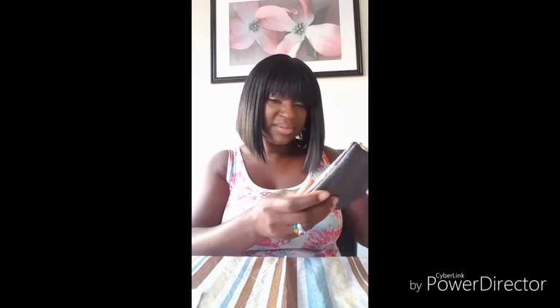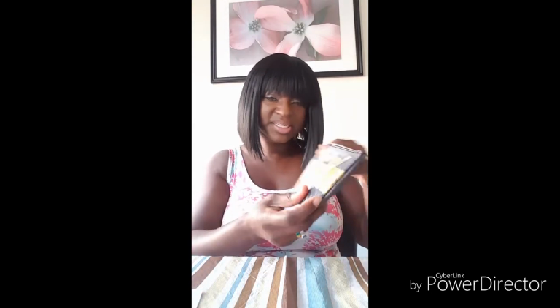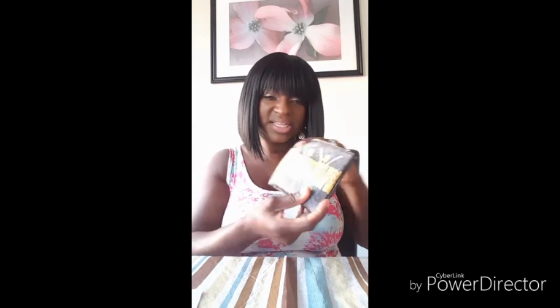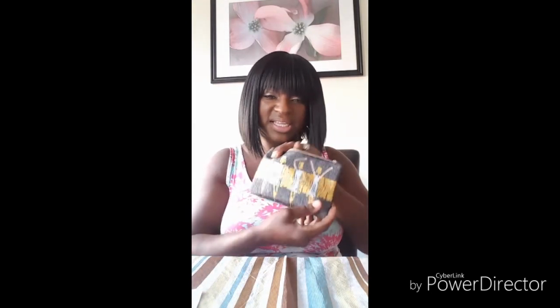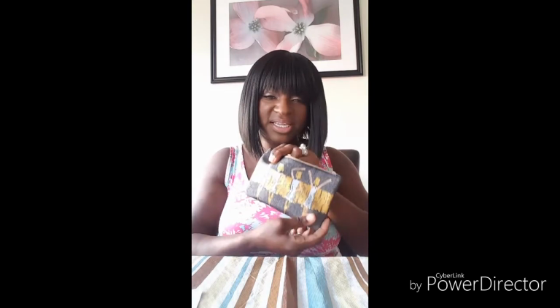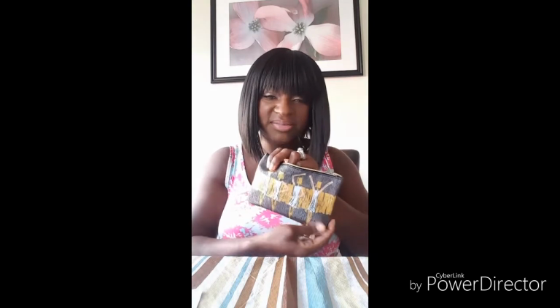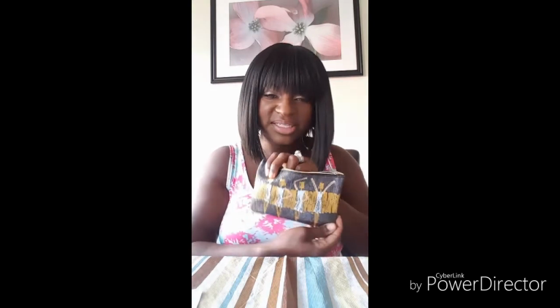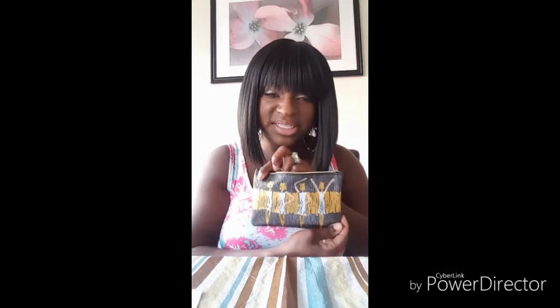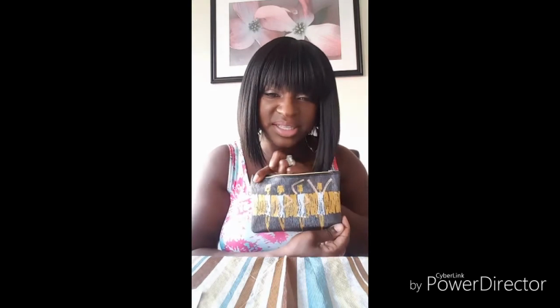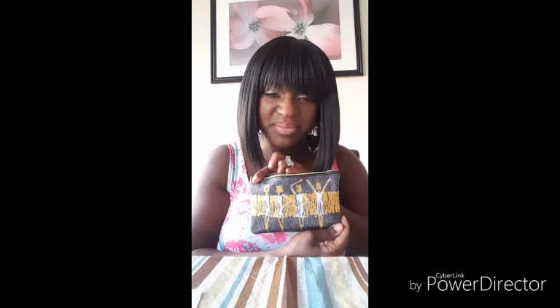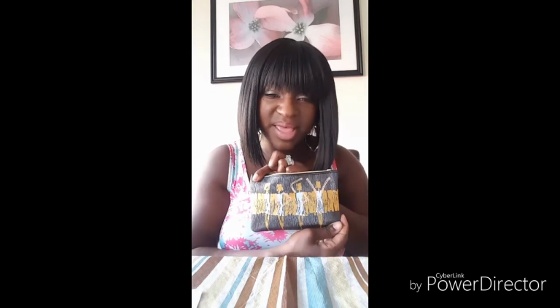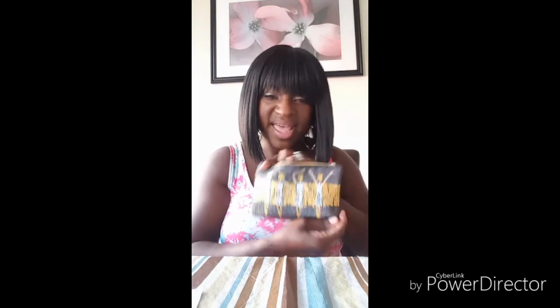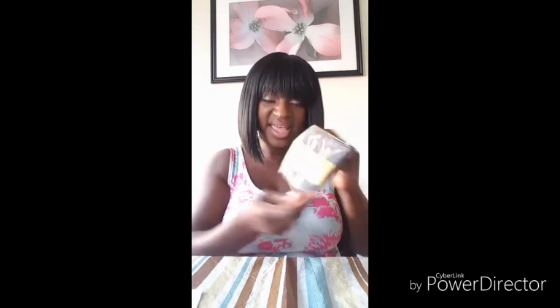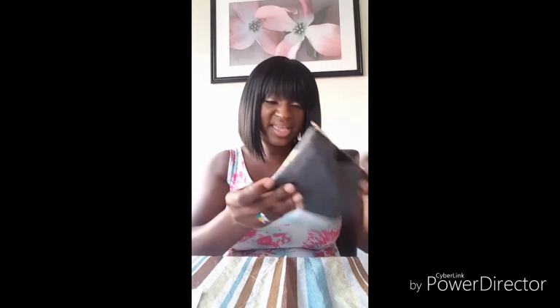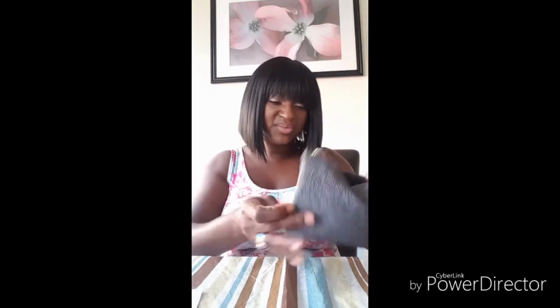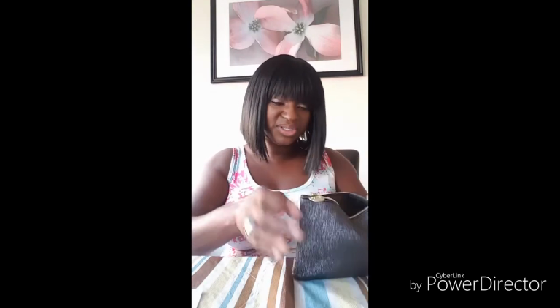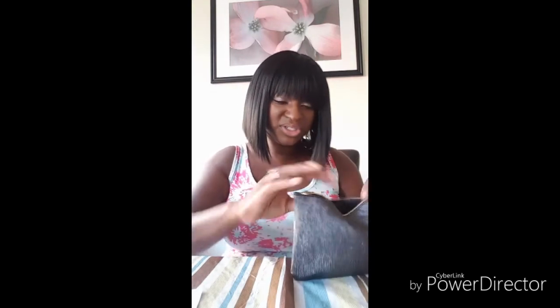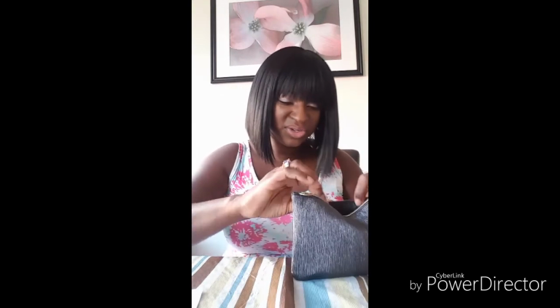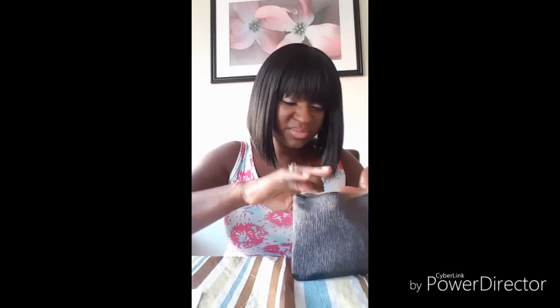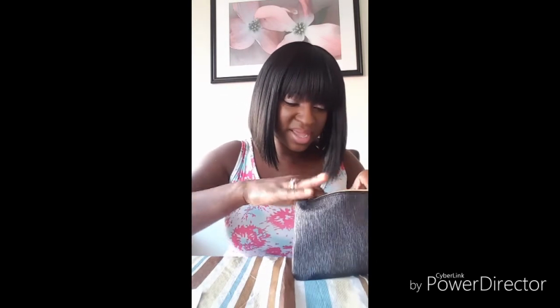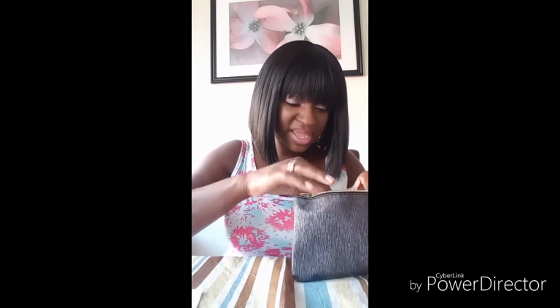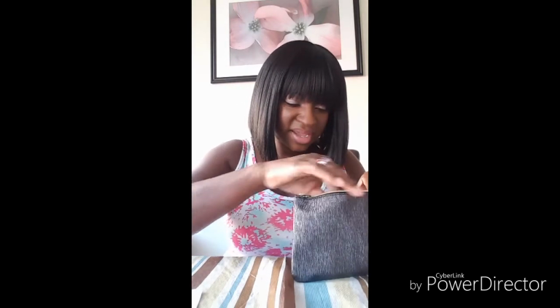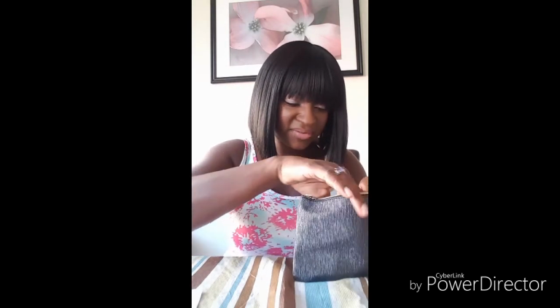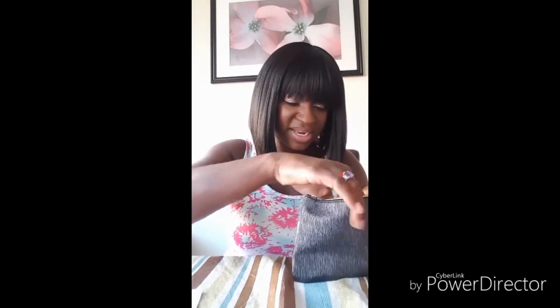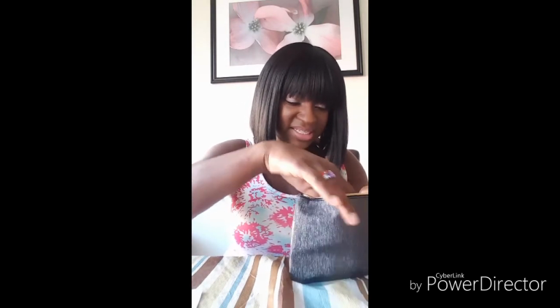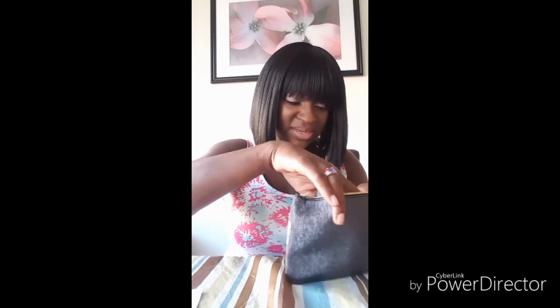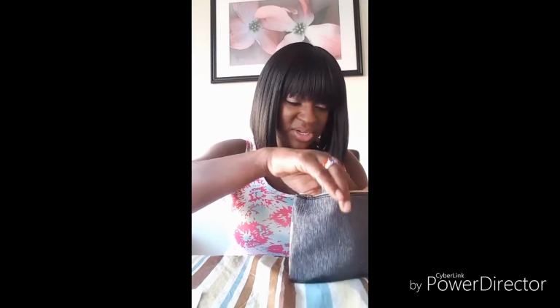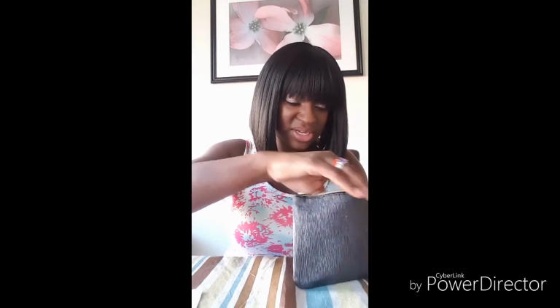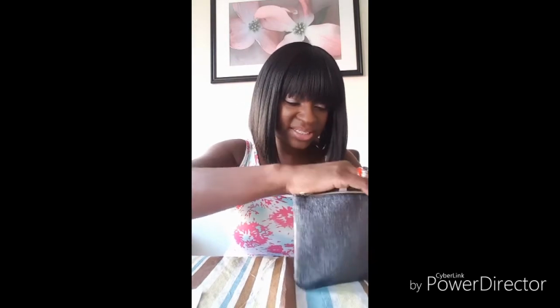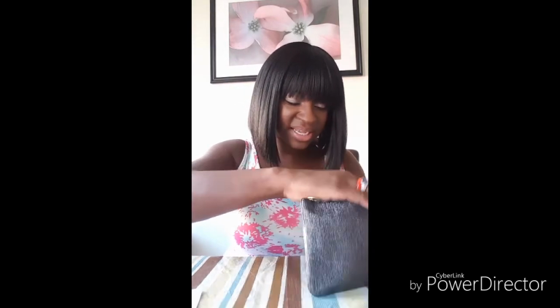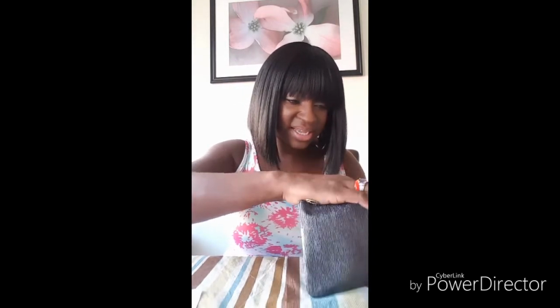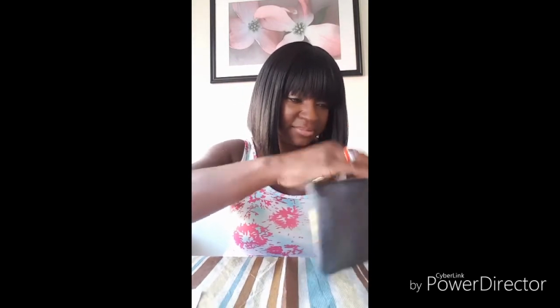So this theme is the Glamazon theme — this is the bag. Let me show you the bag and let's see what goodies I got.